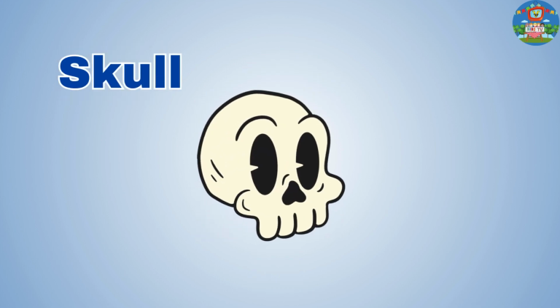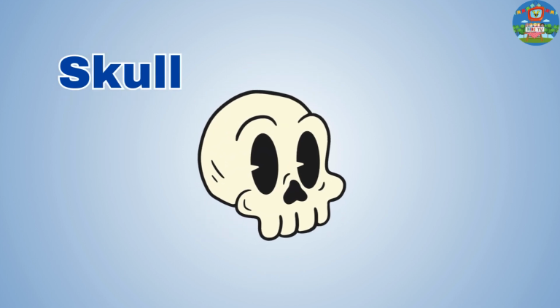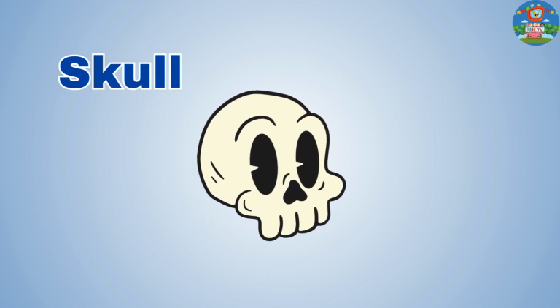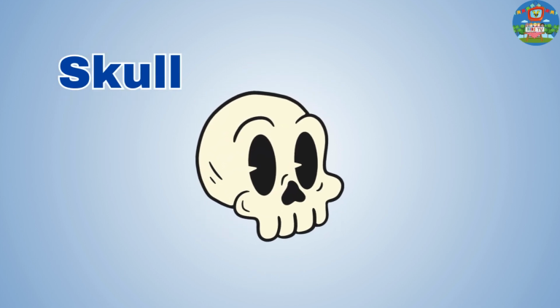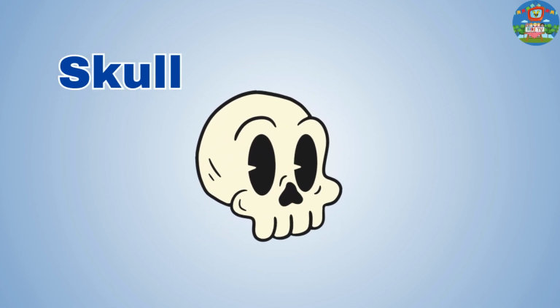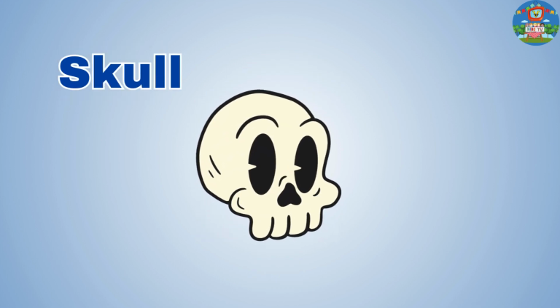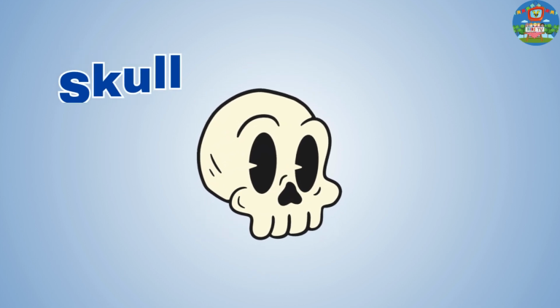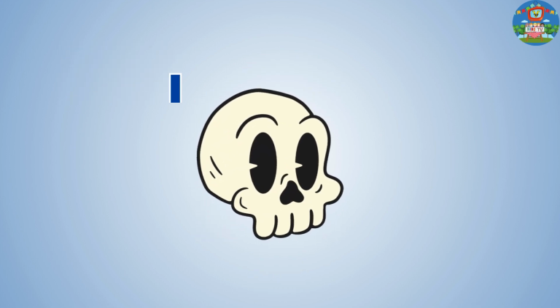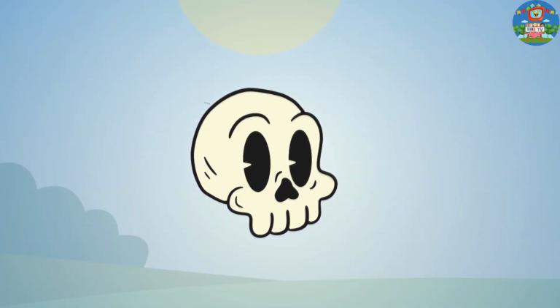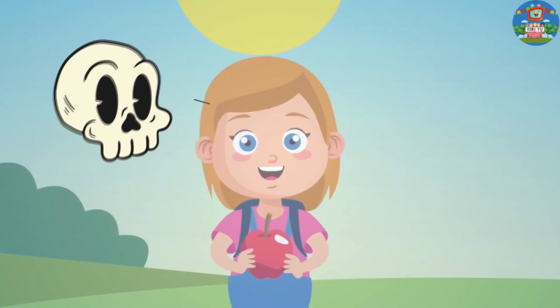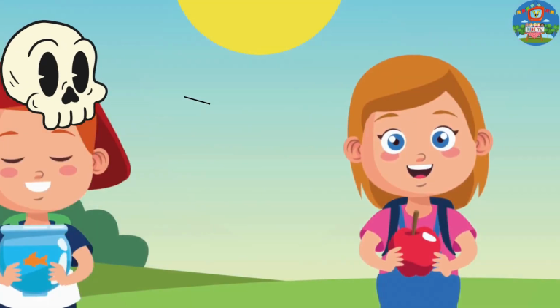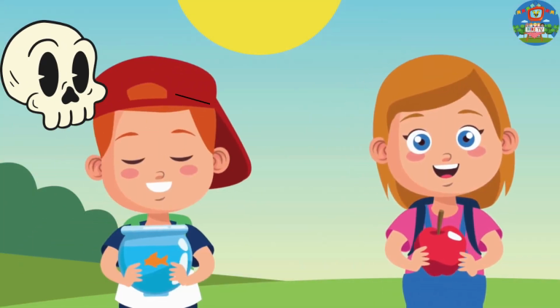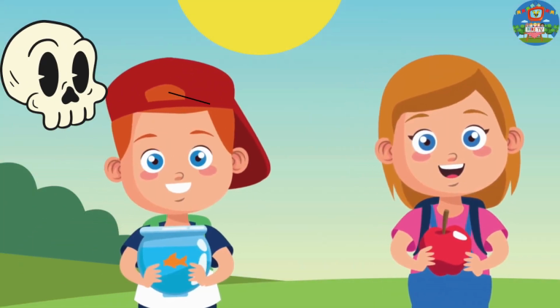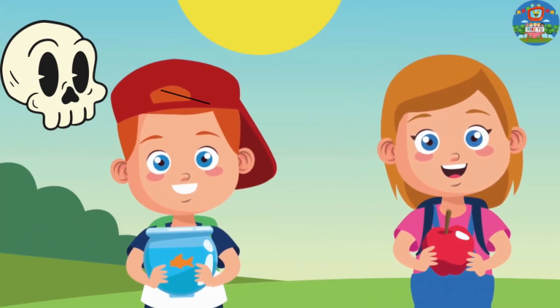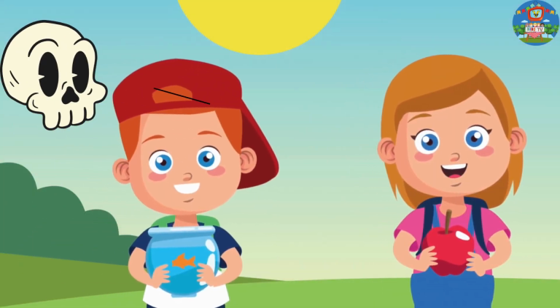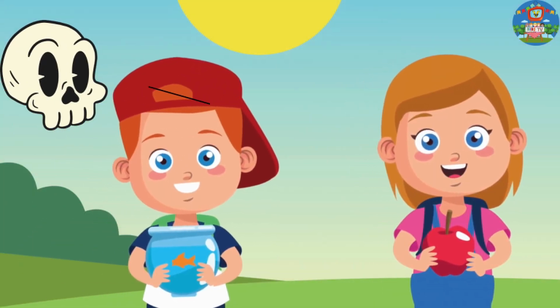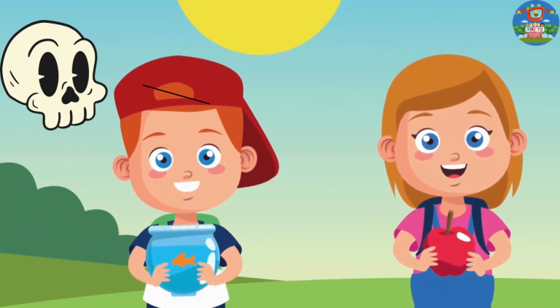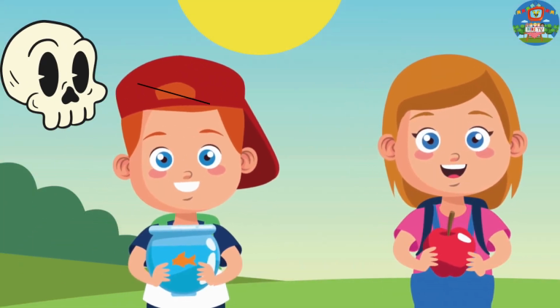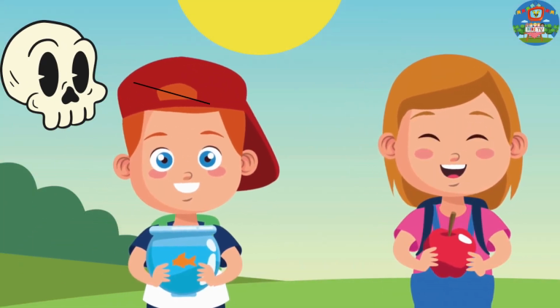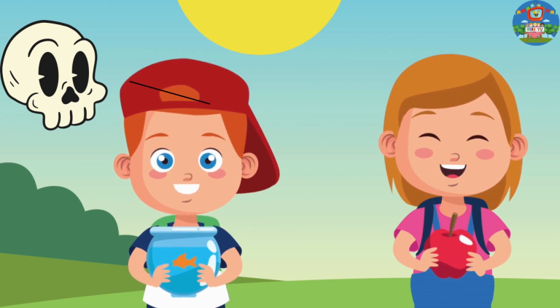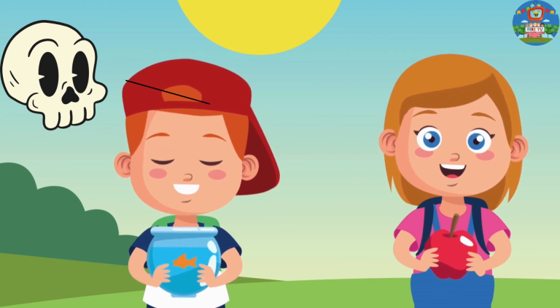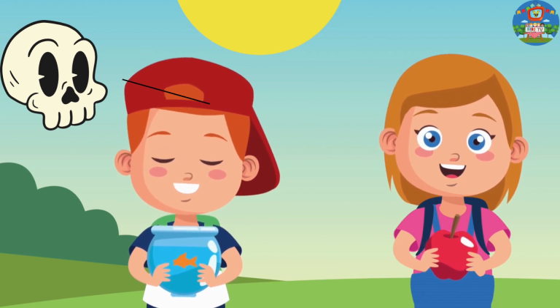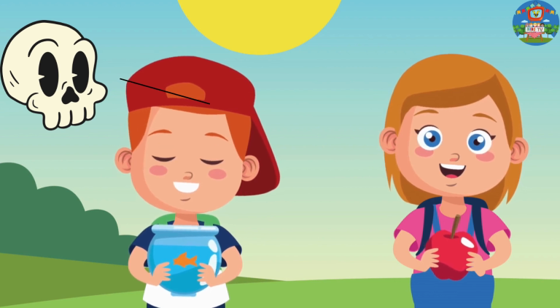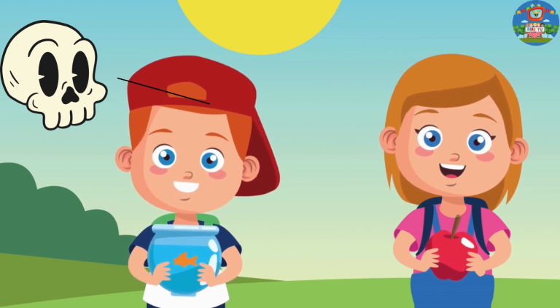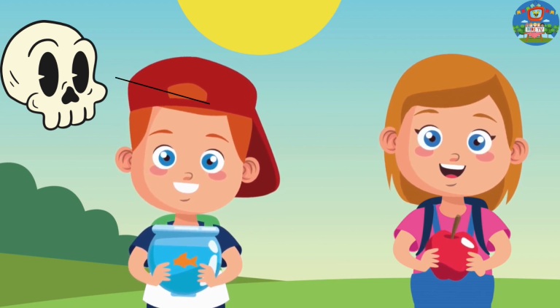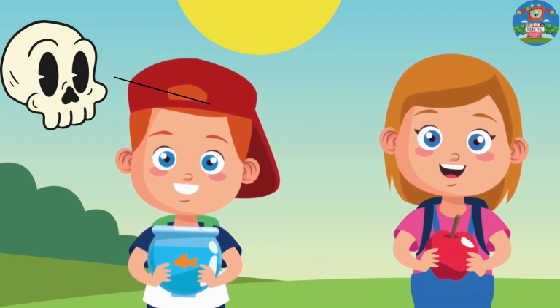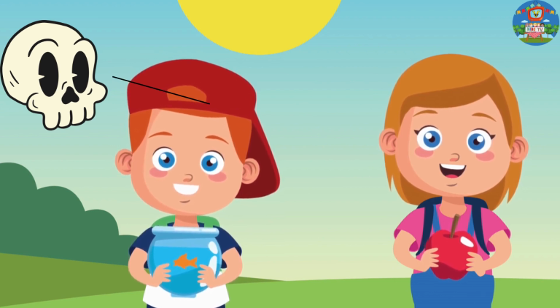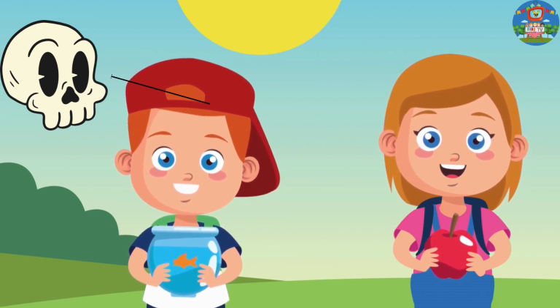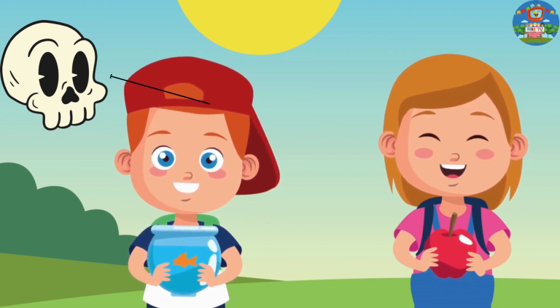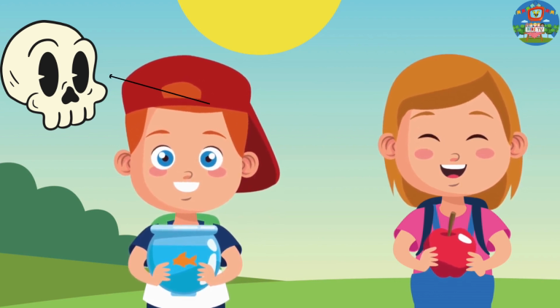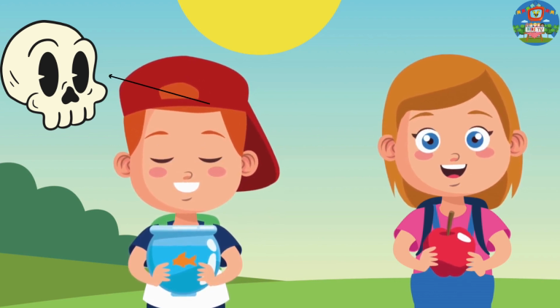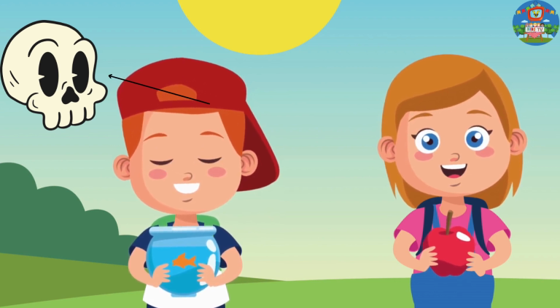First, skull. Our skull protects the brain; it controls the center of our body.